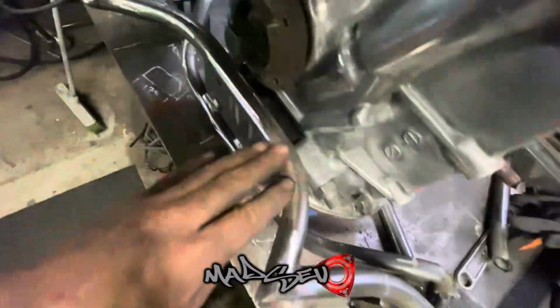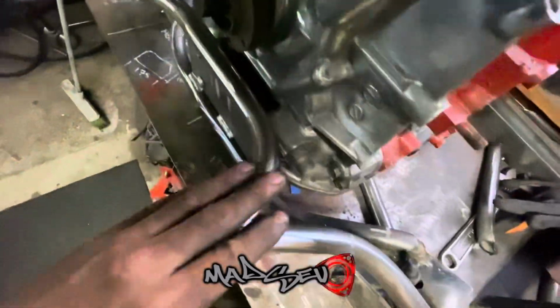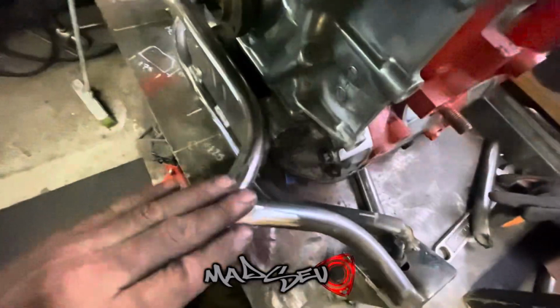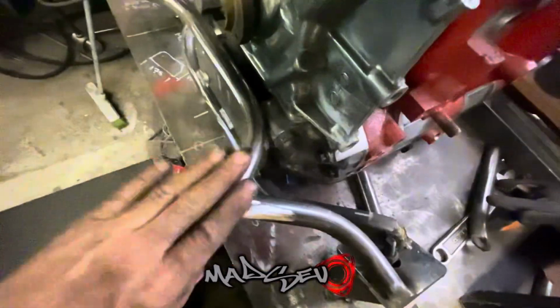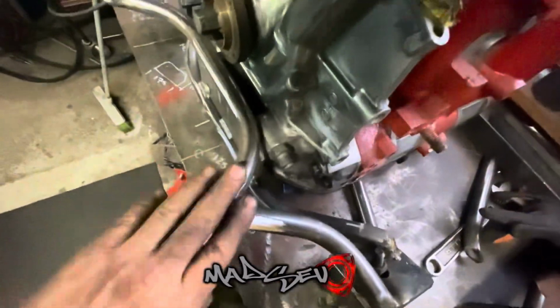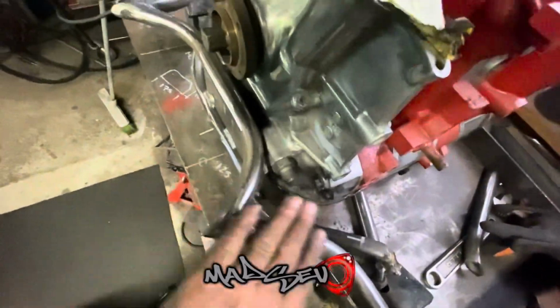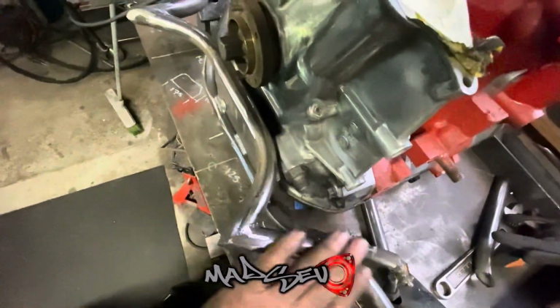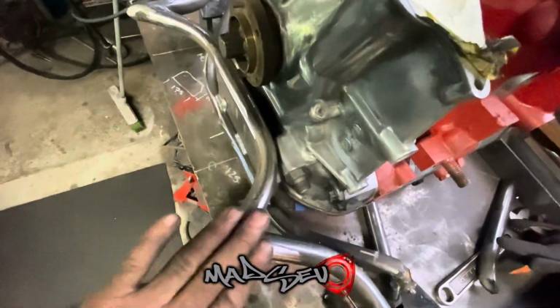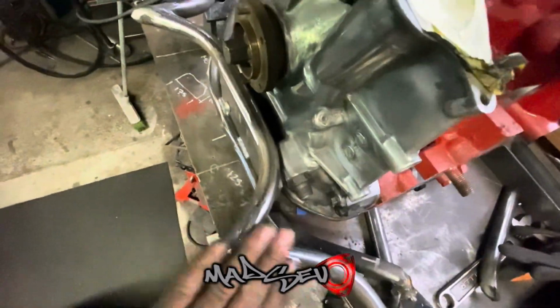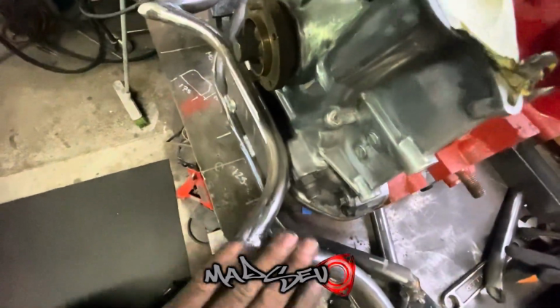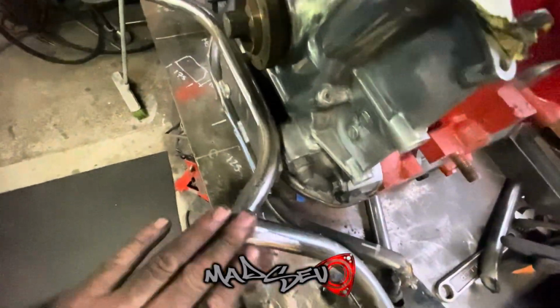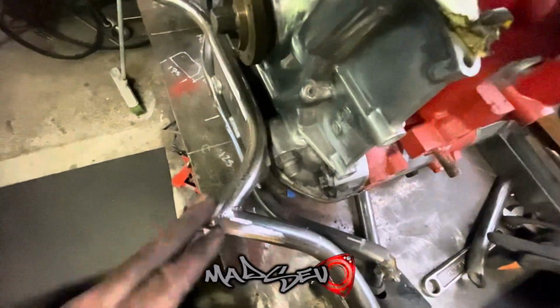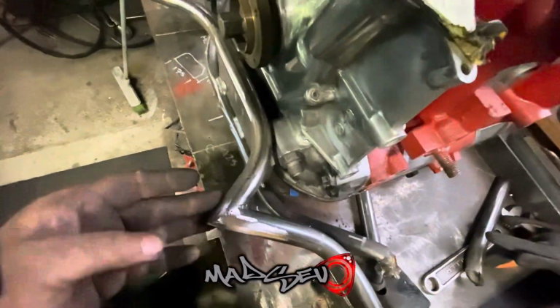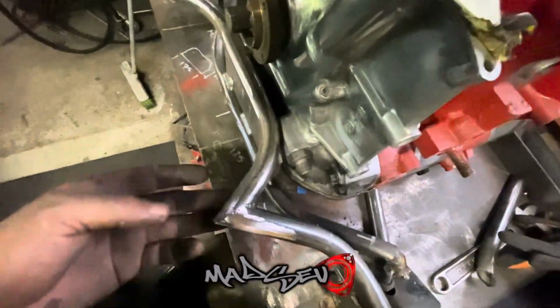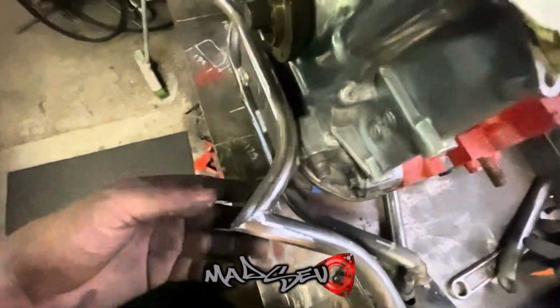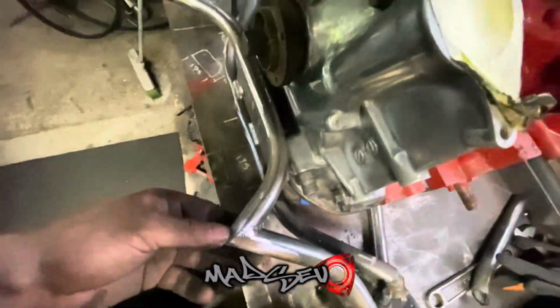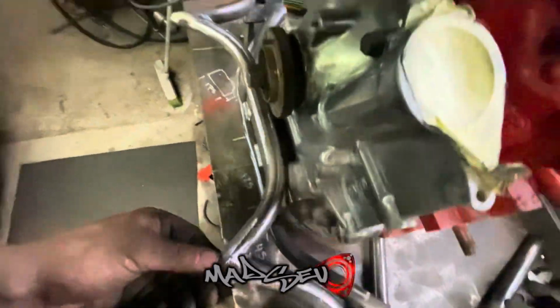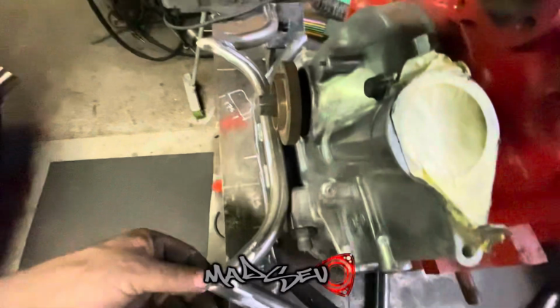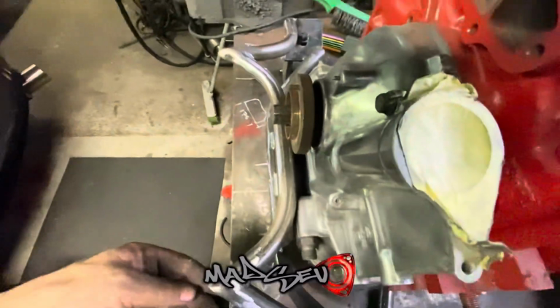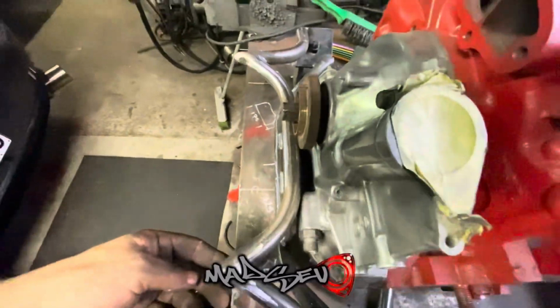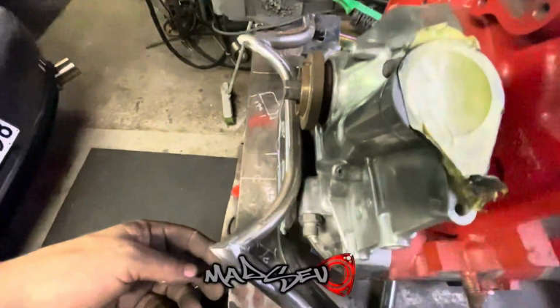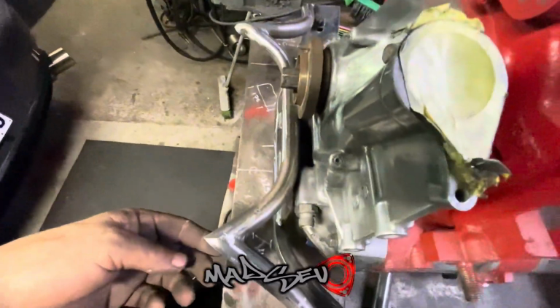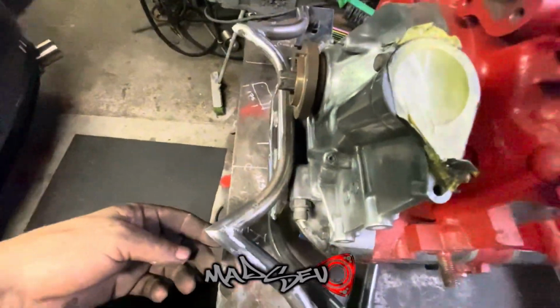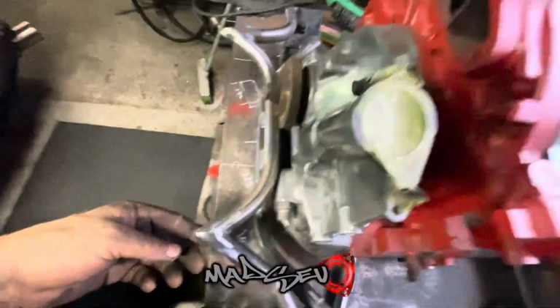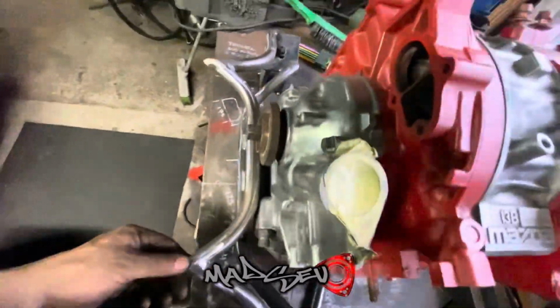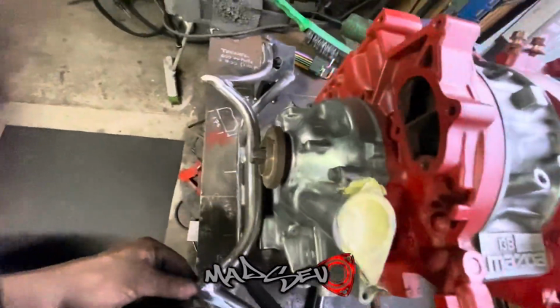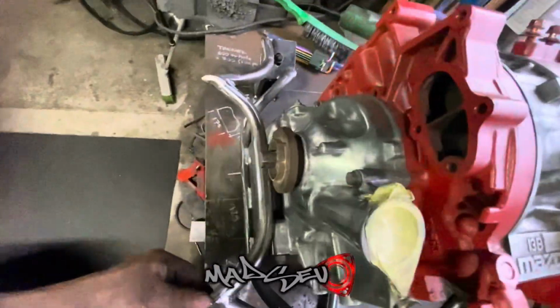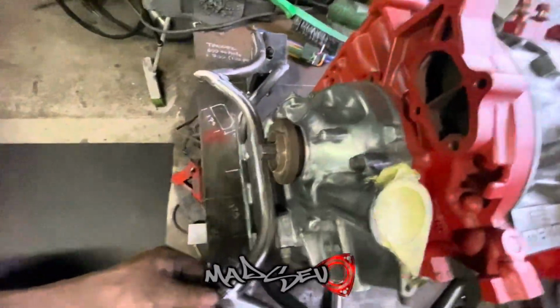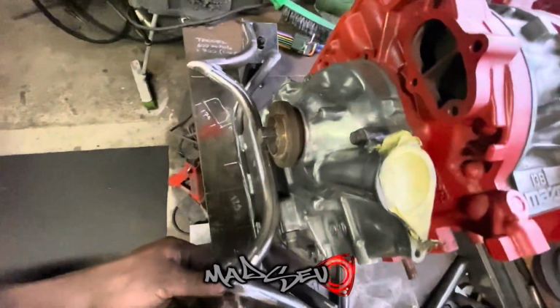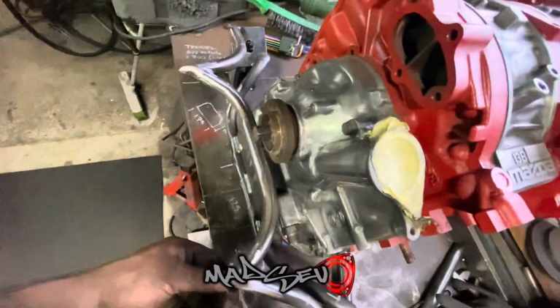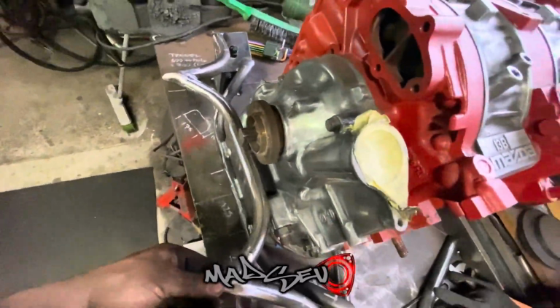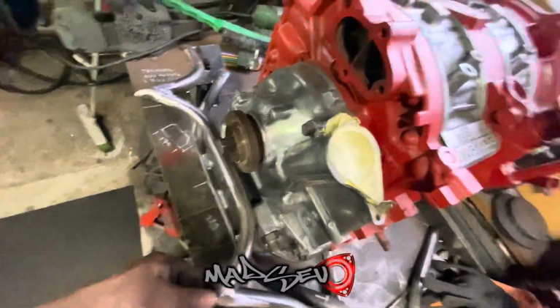A lot of people don't like this type of thing, but each their own I guess. I reckon that's going to look sick in the engine bay.